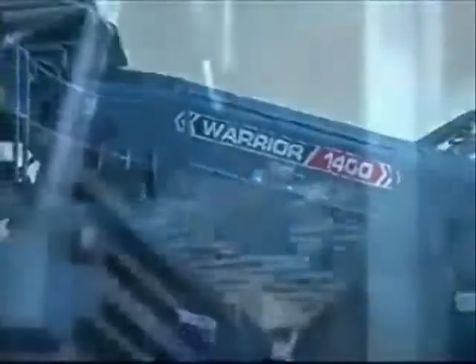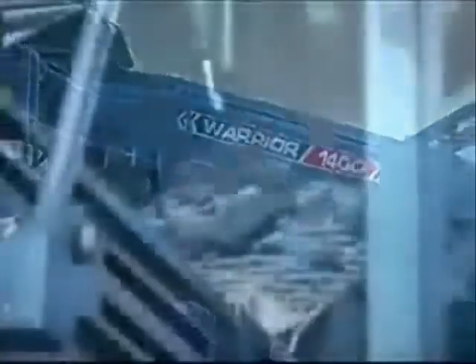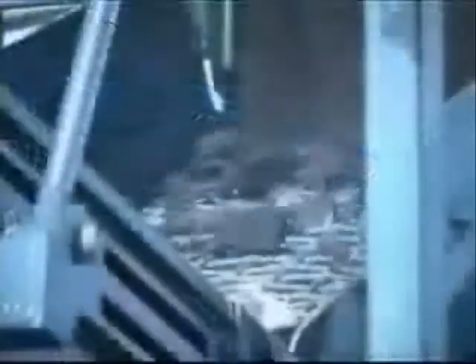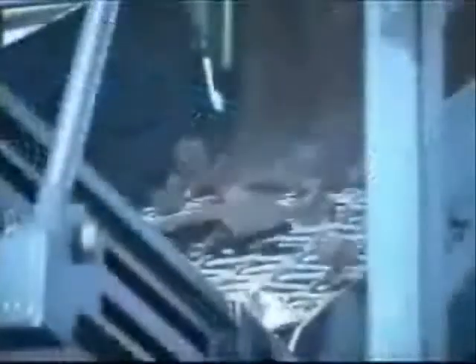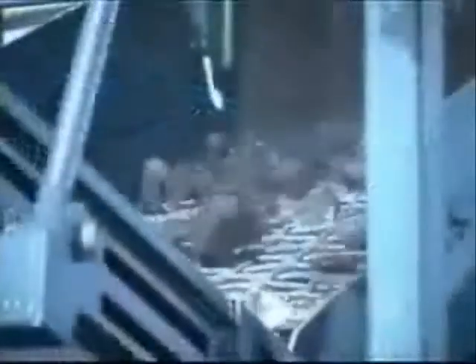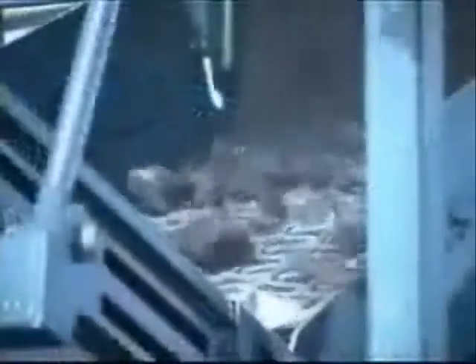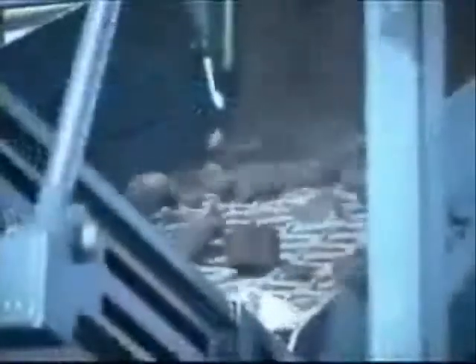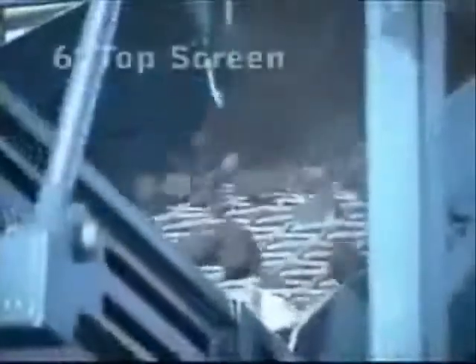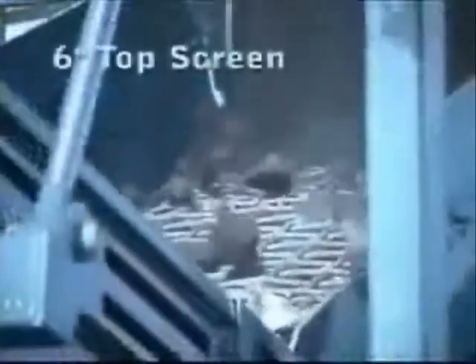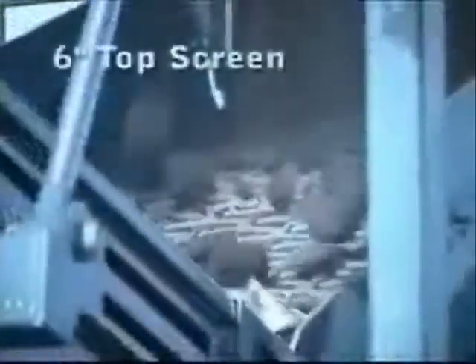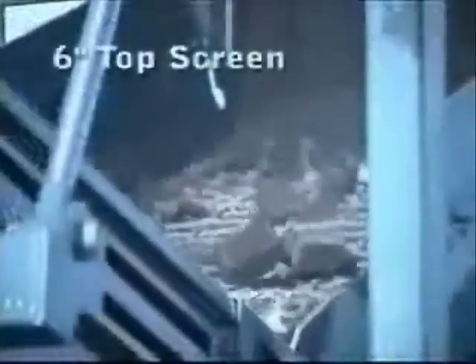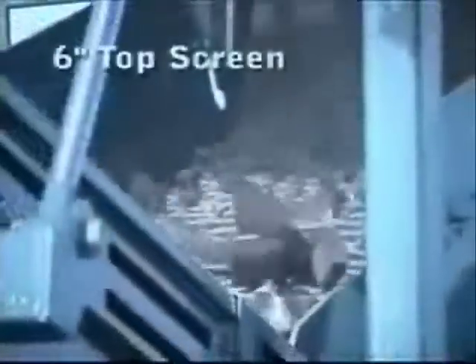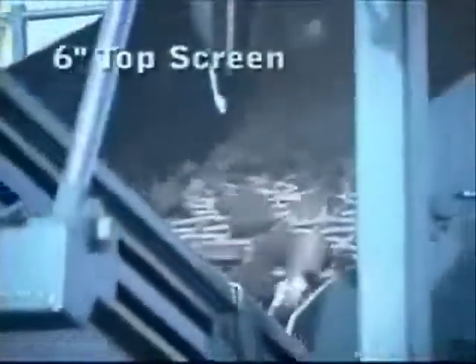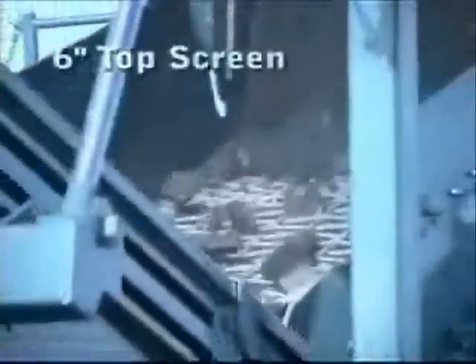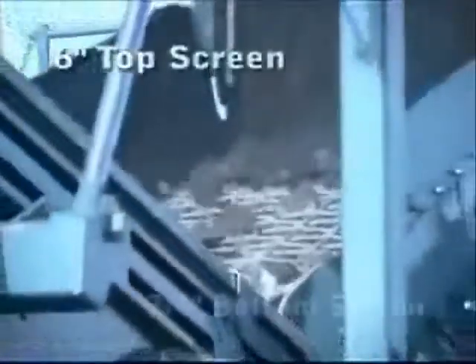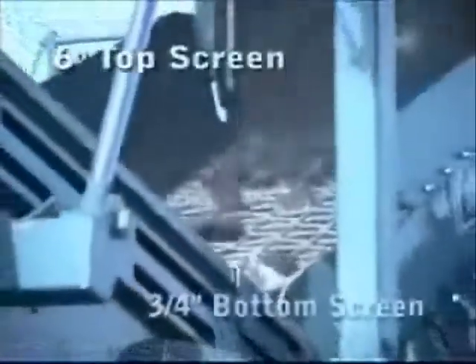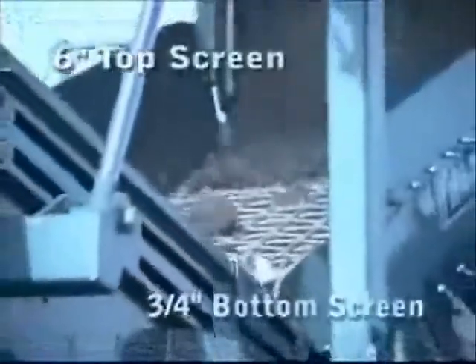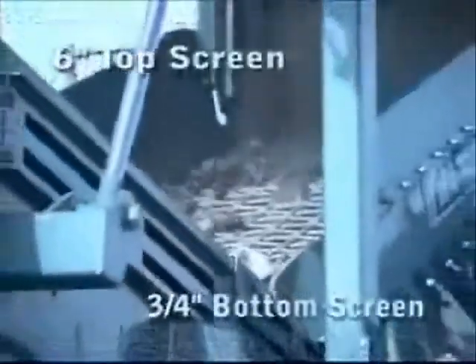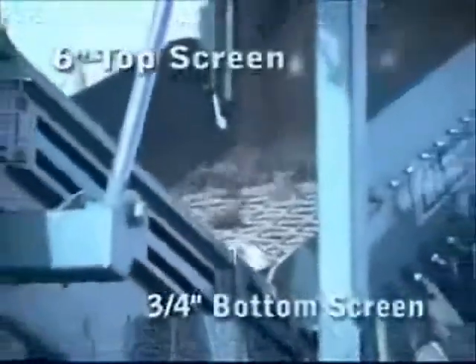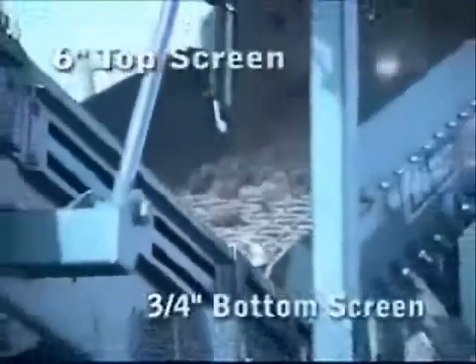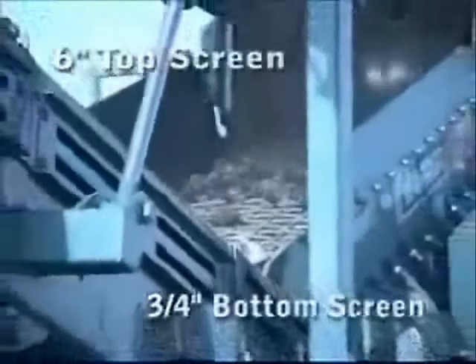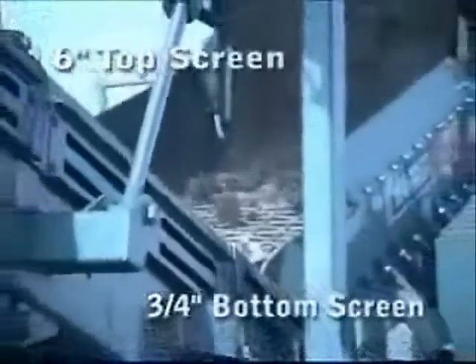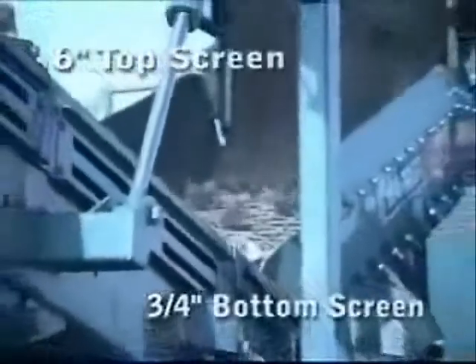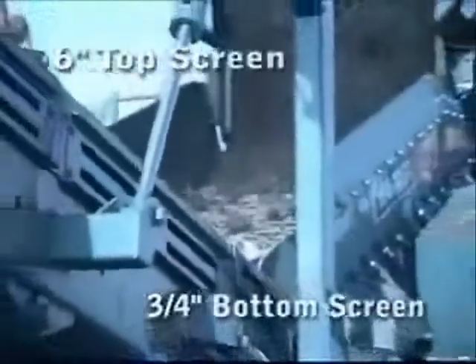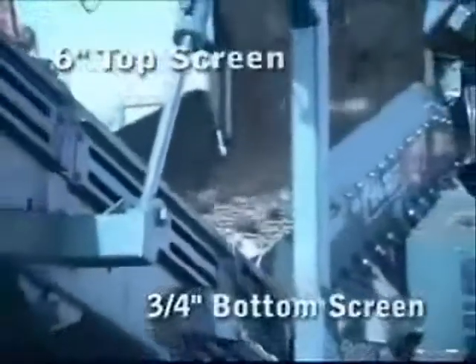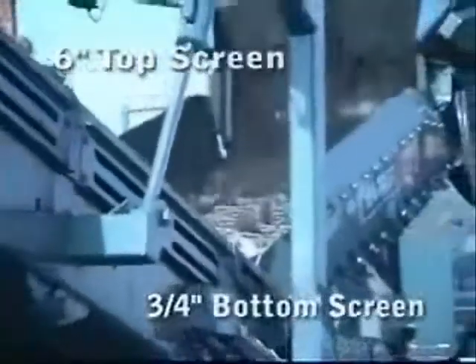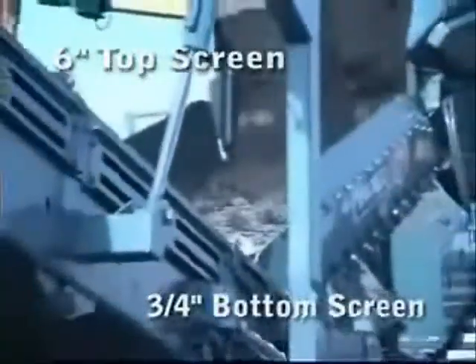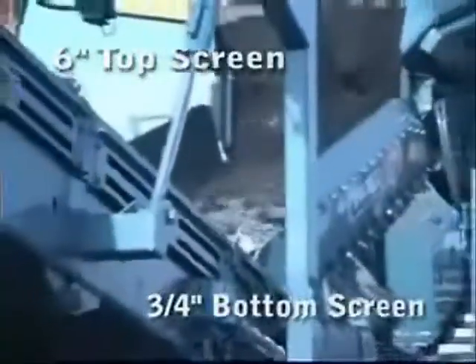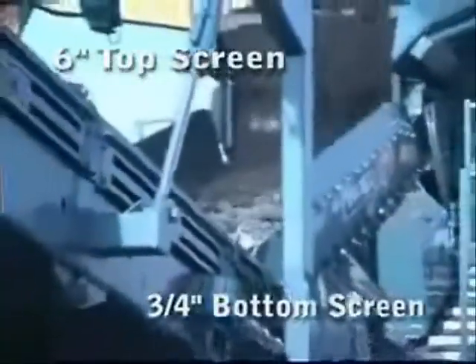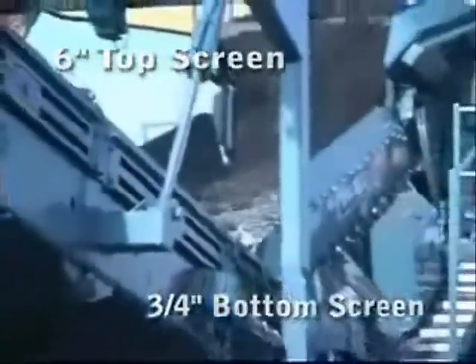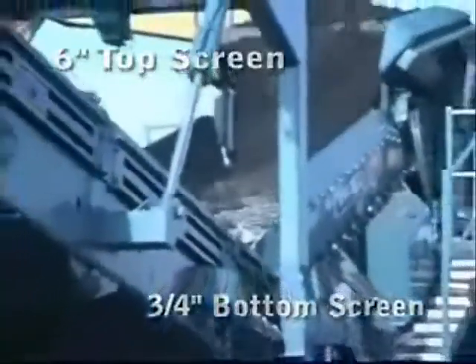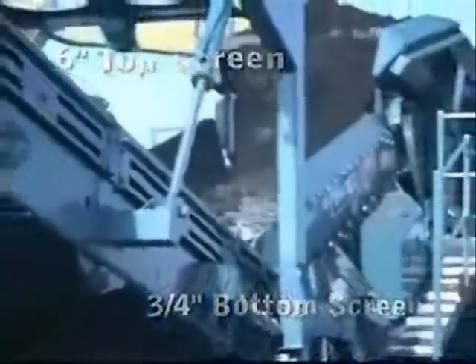The top screen is six inches and the bottom is three-quarter inches, with other screen sizes available to accommodate your application.